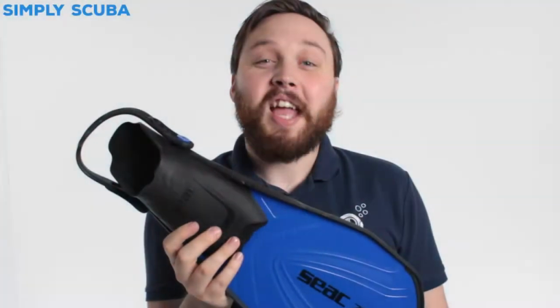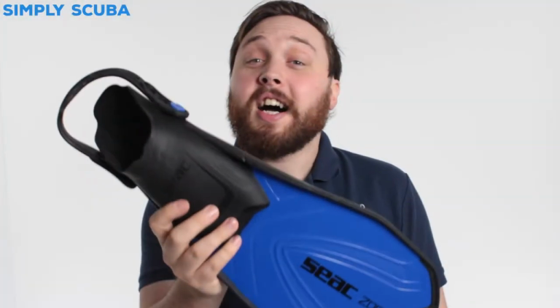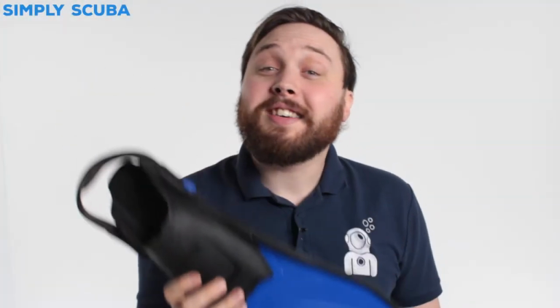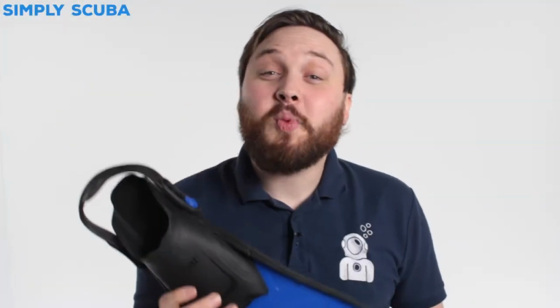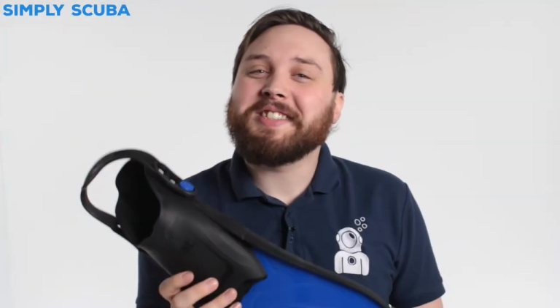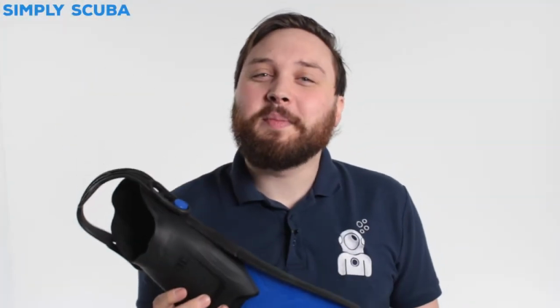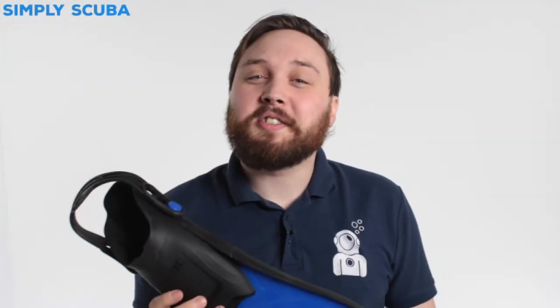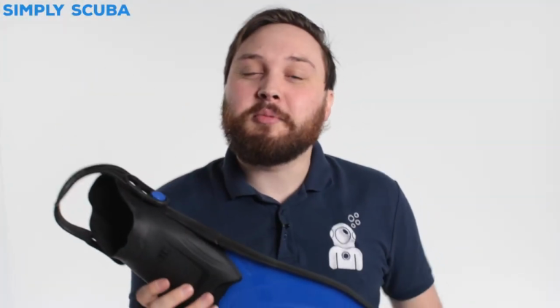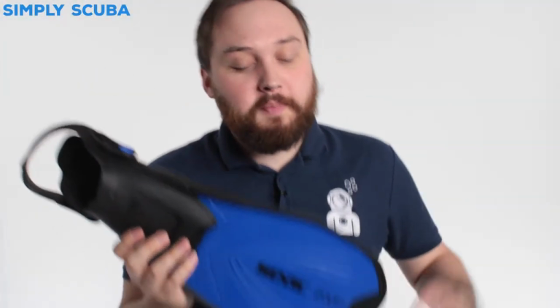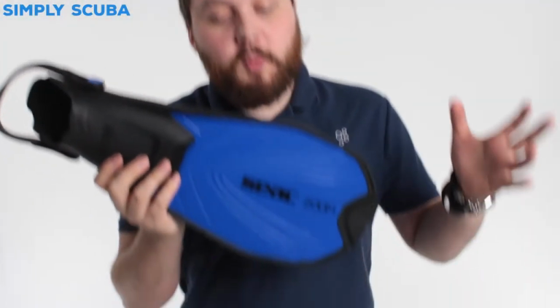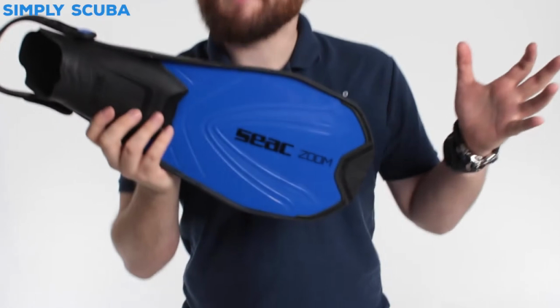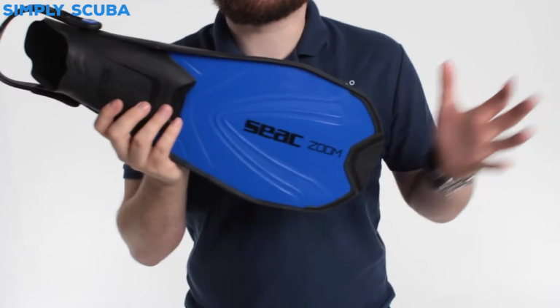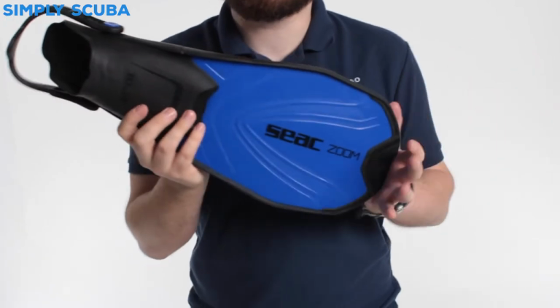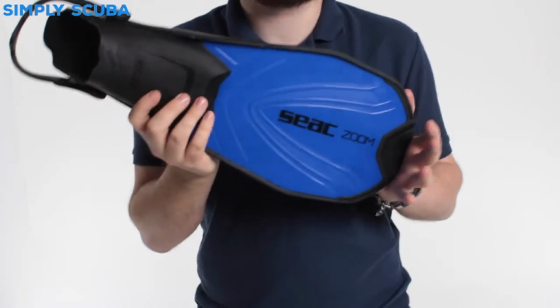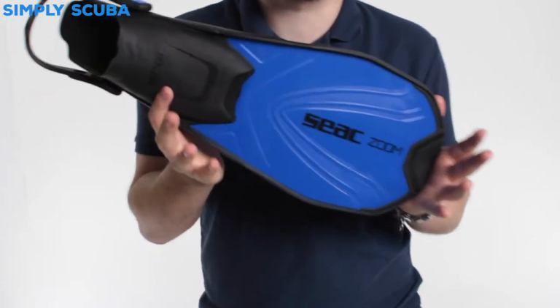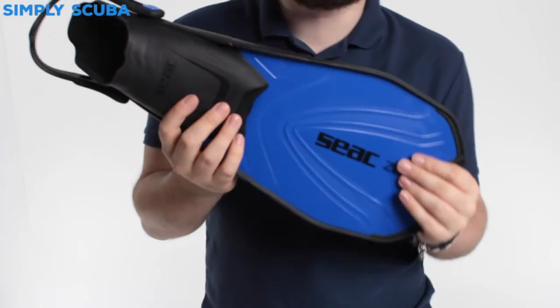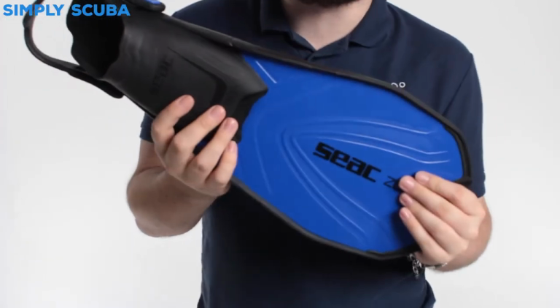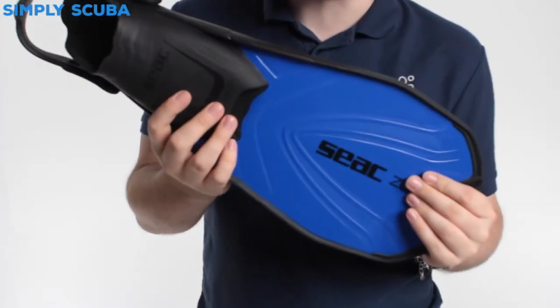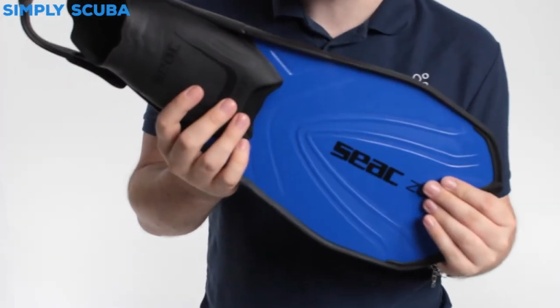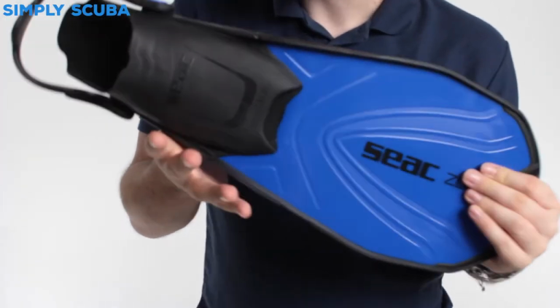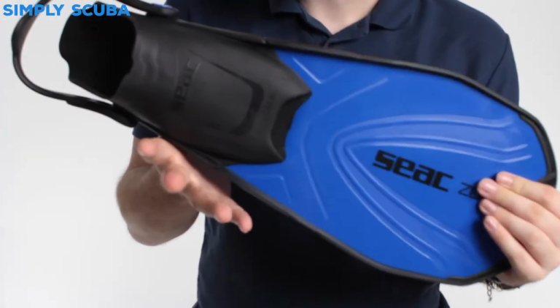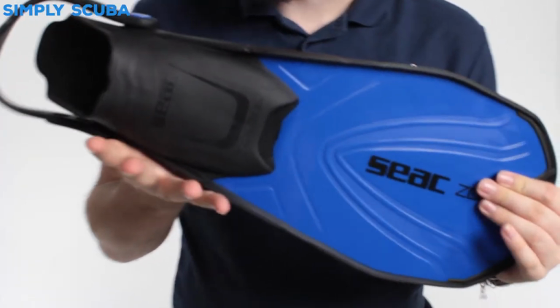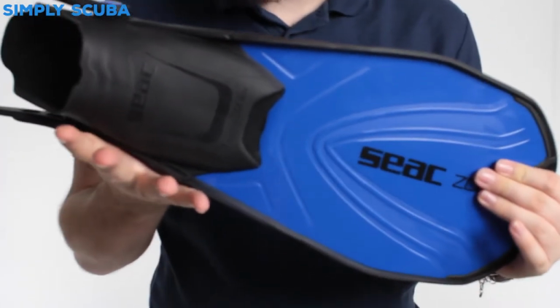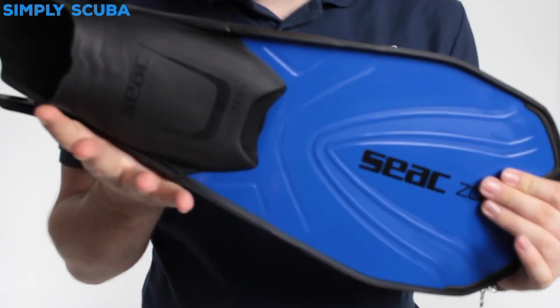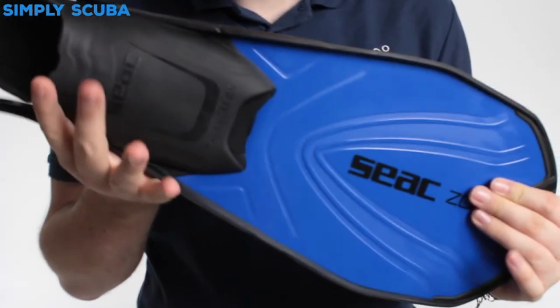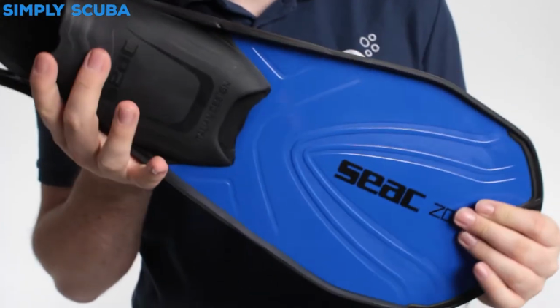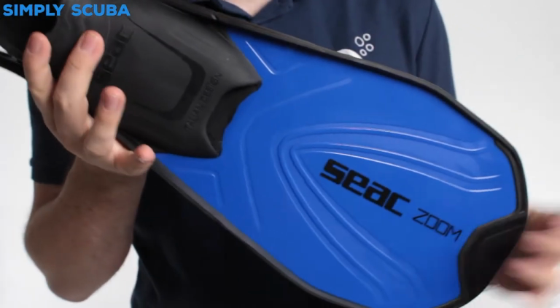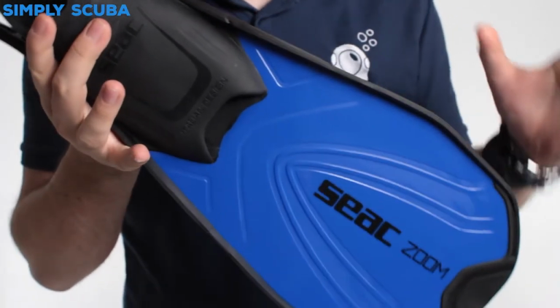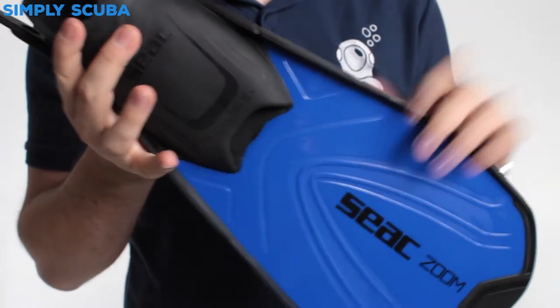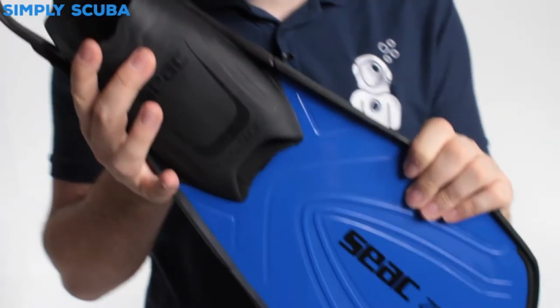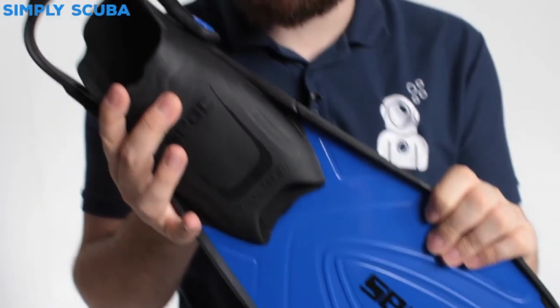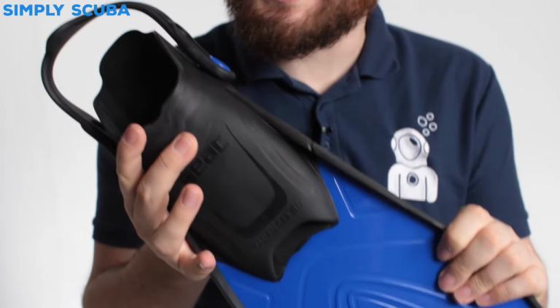Hi guys, welcome to Simply Scuba. Here we have the SEAC Zoom fins. These are a handy pair of snorkeling fins.